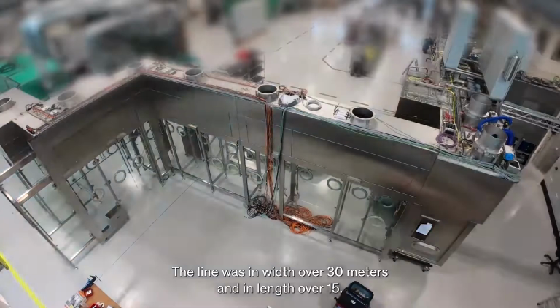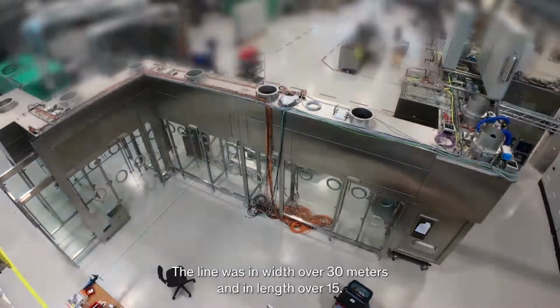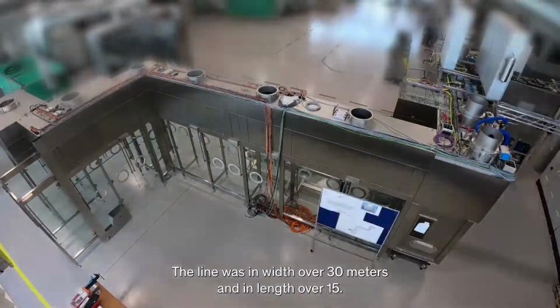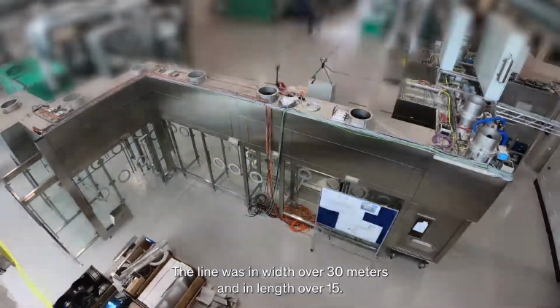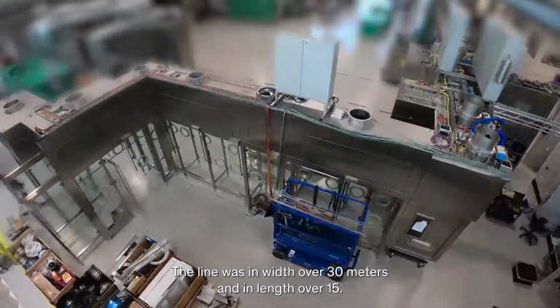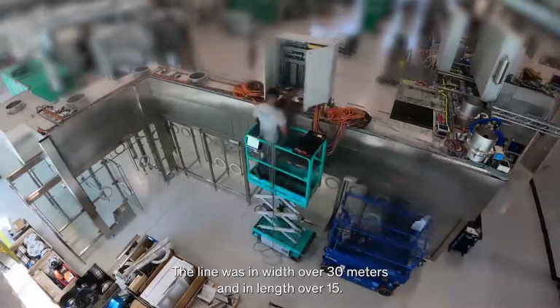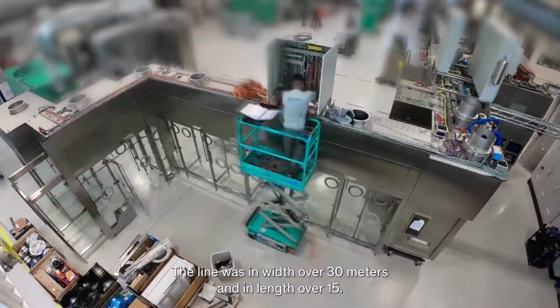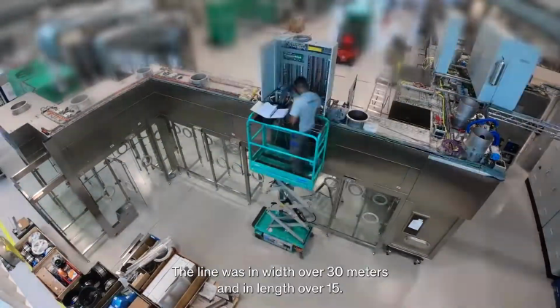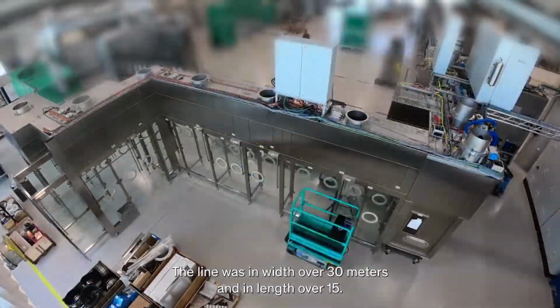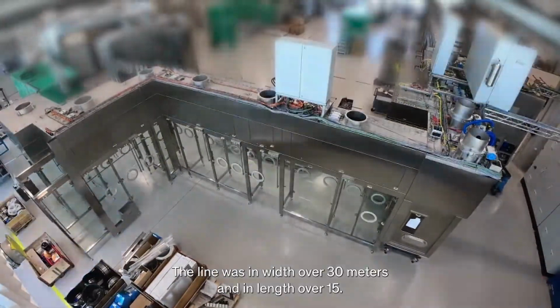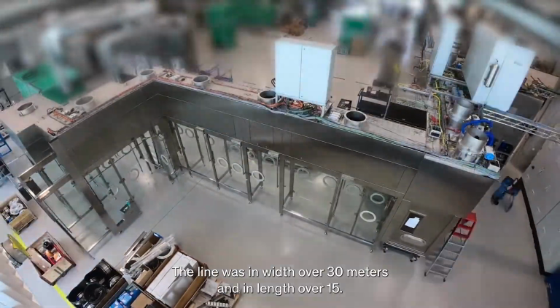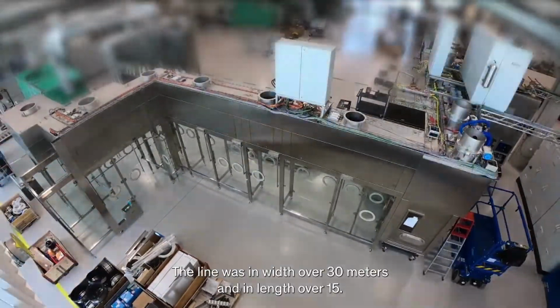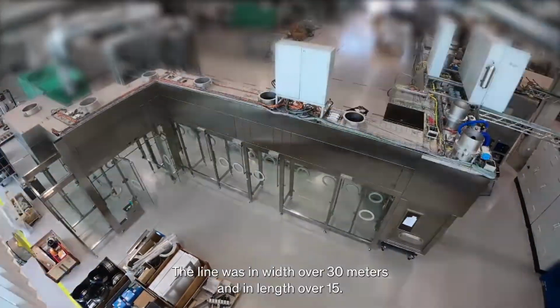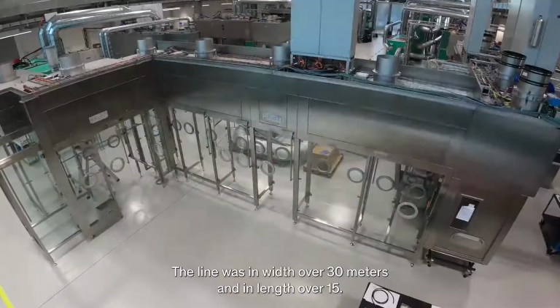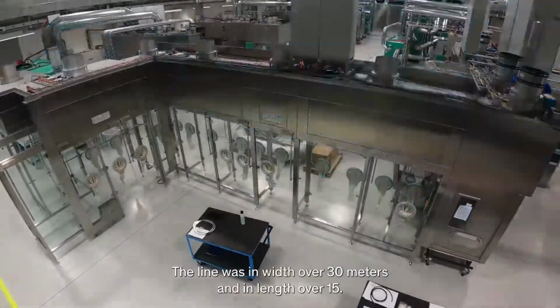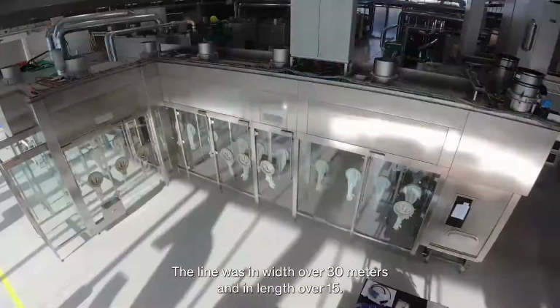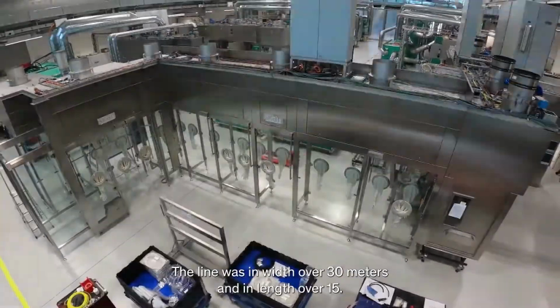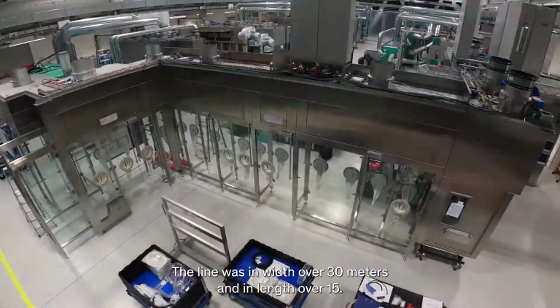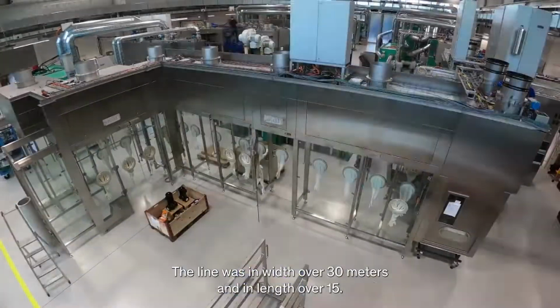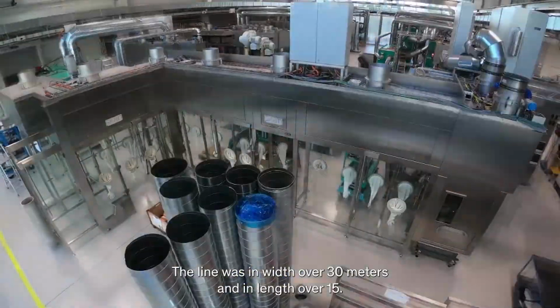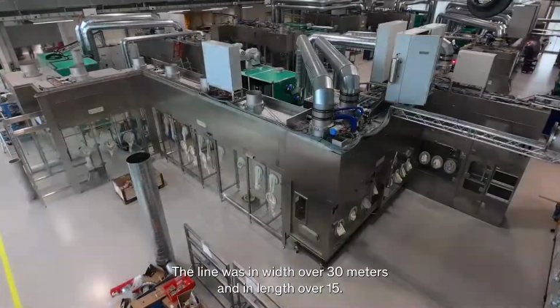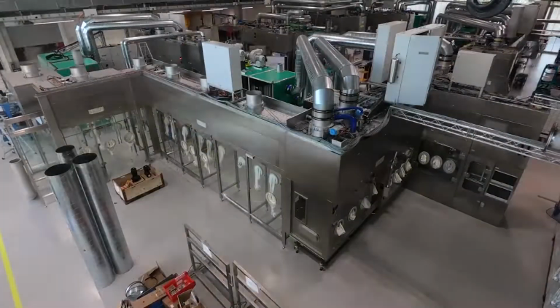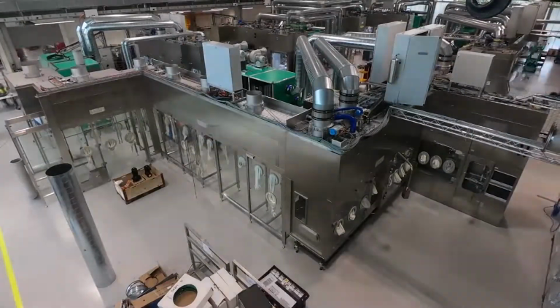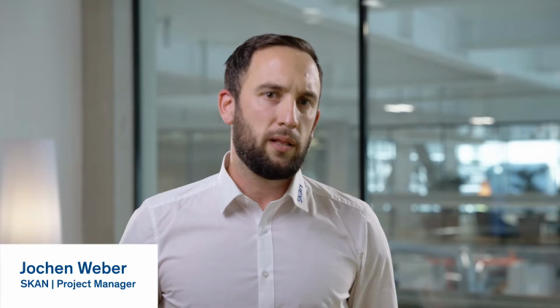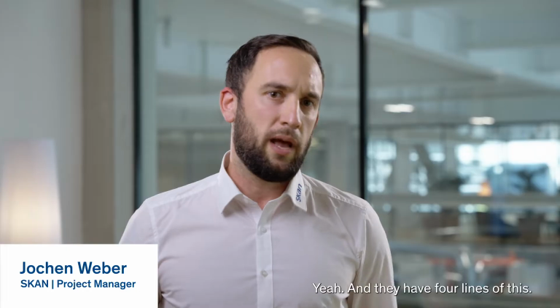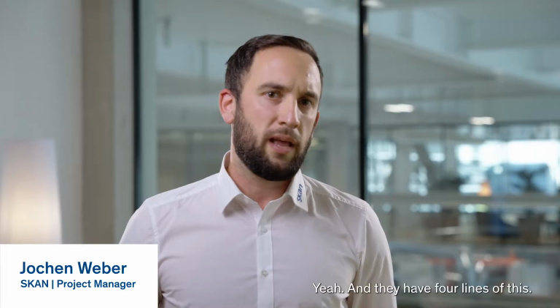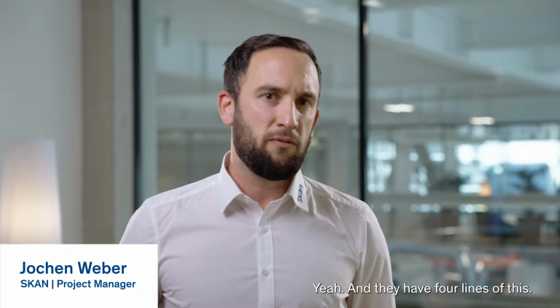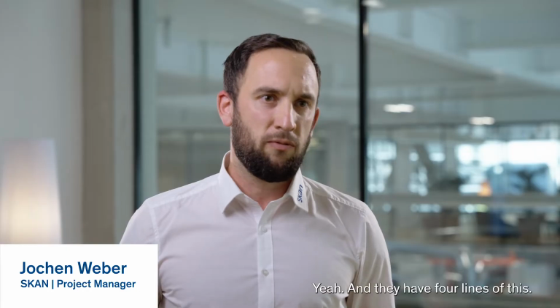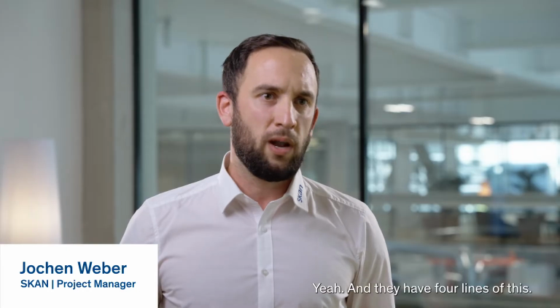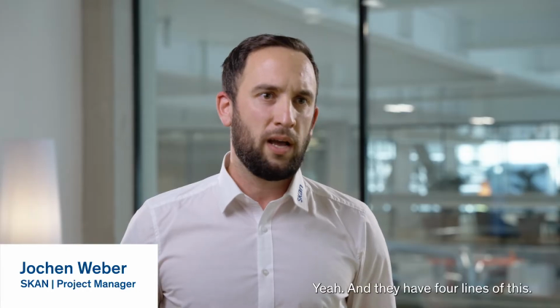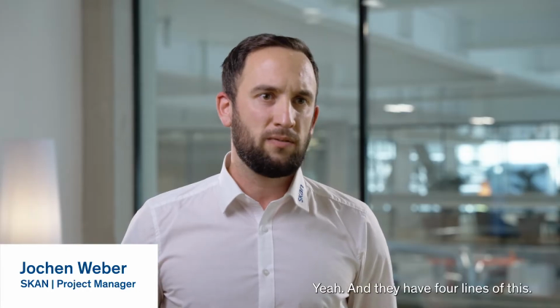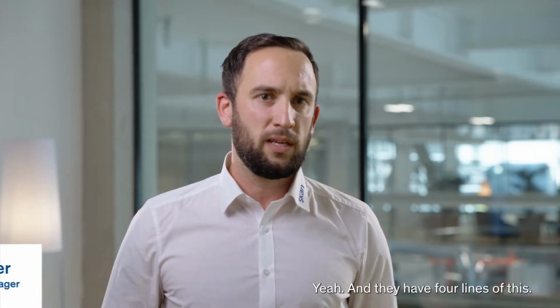The line was in width over 30 meters and in length over 15. And they have four lines of this.